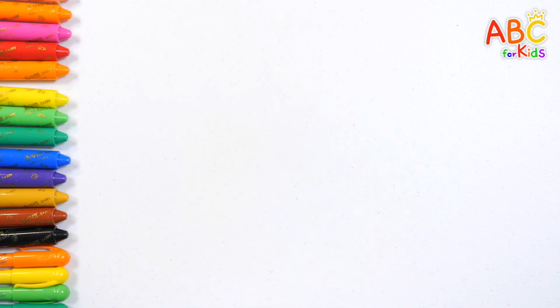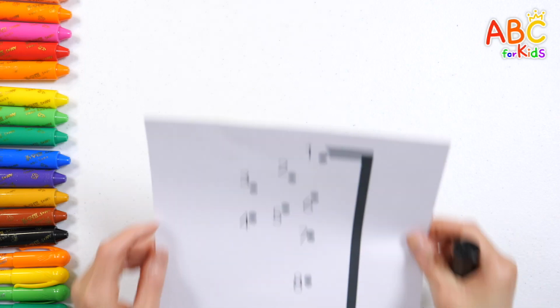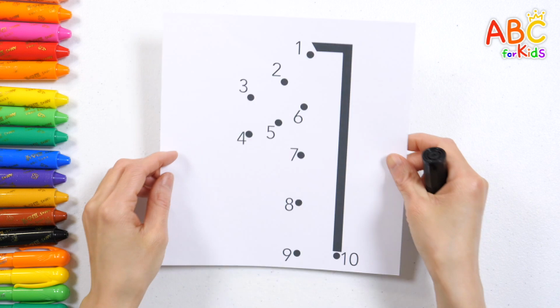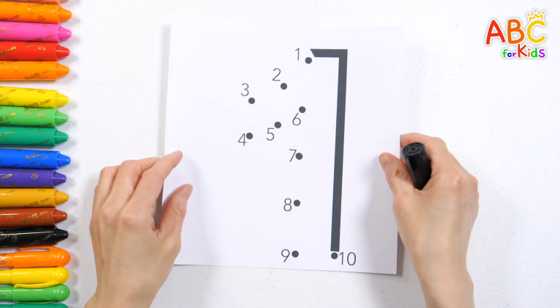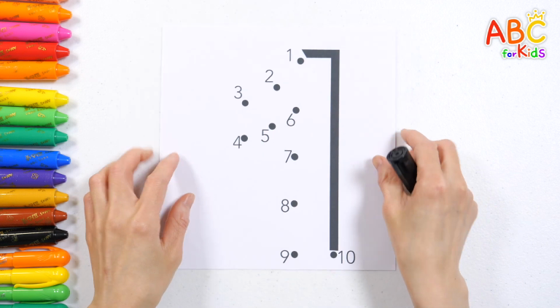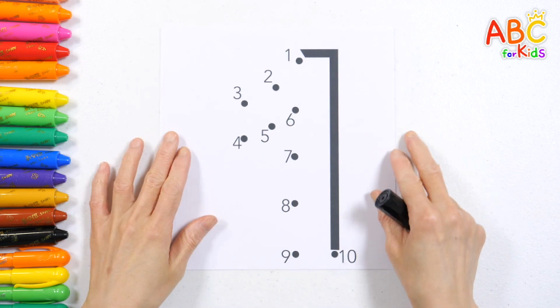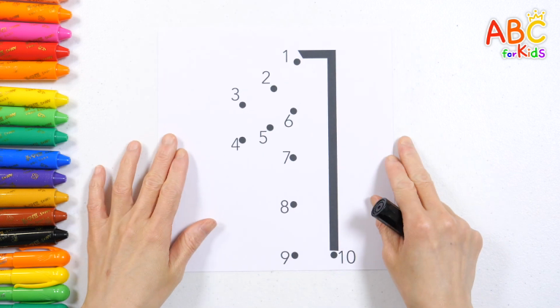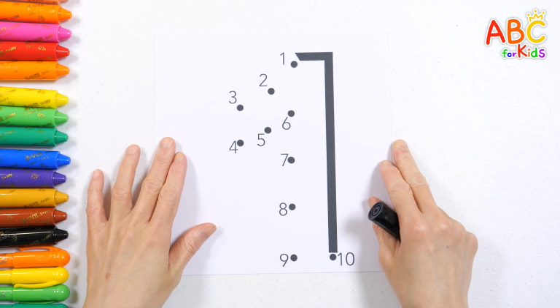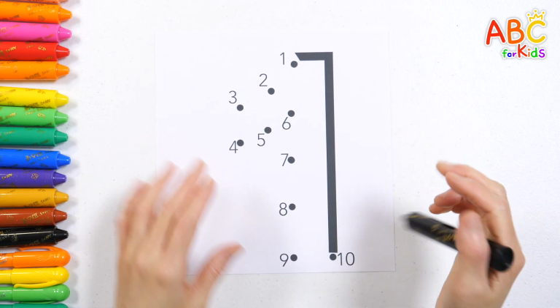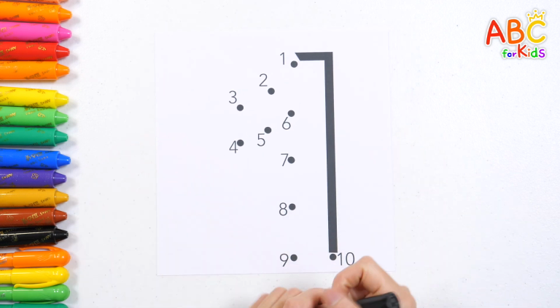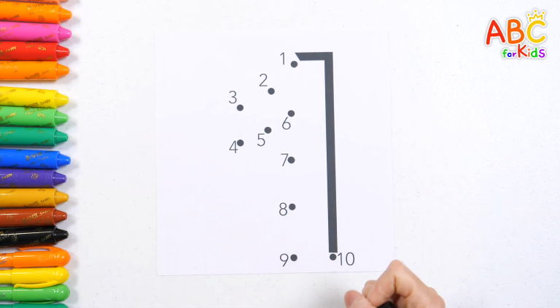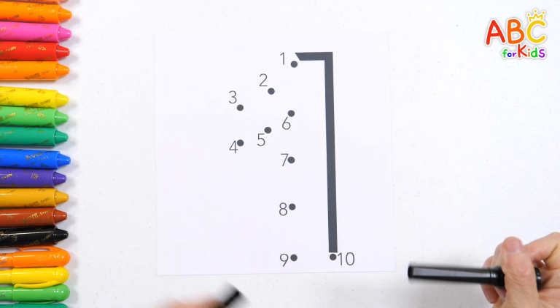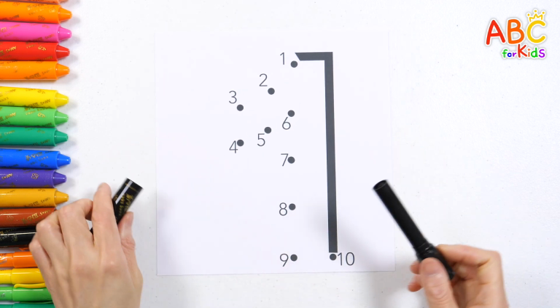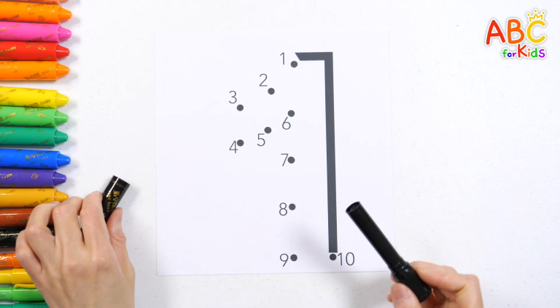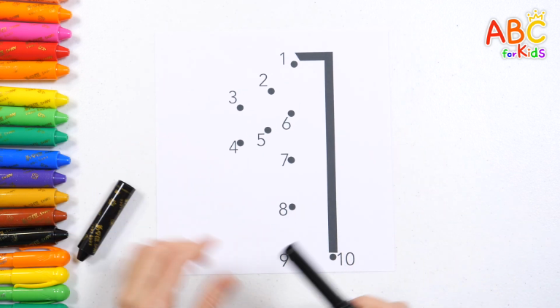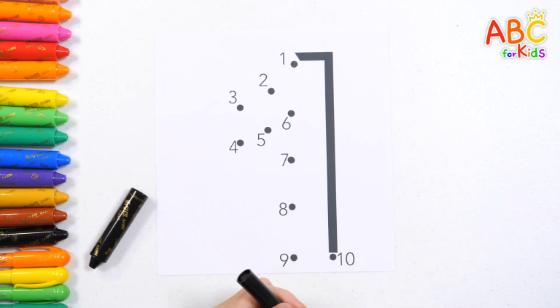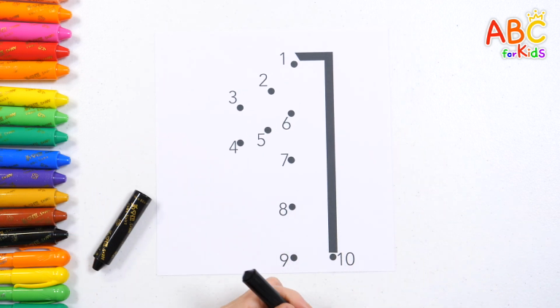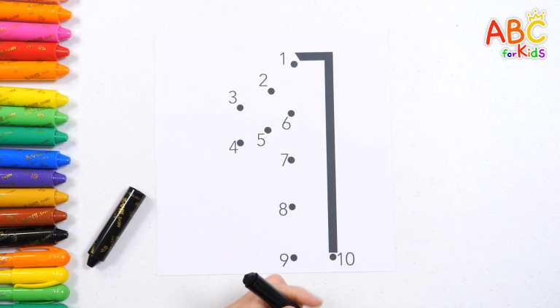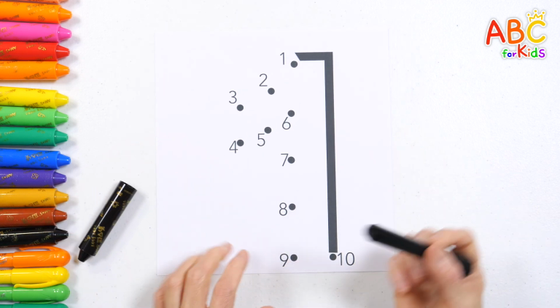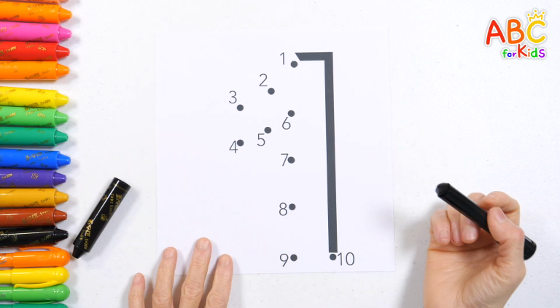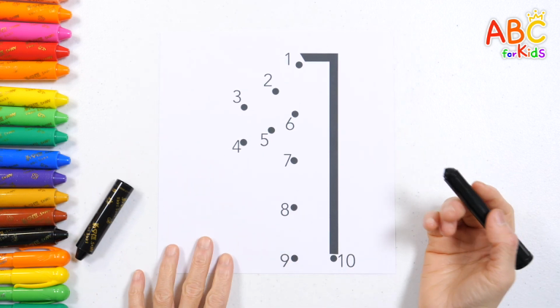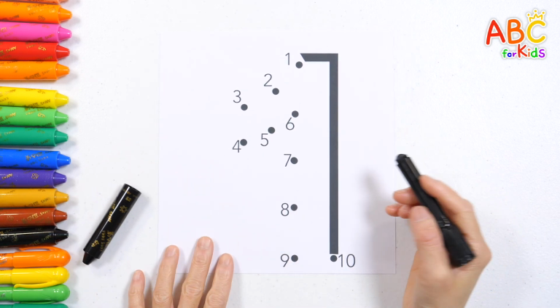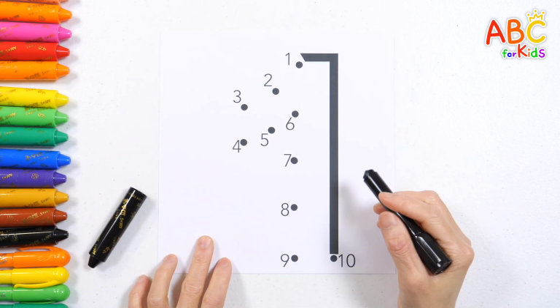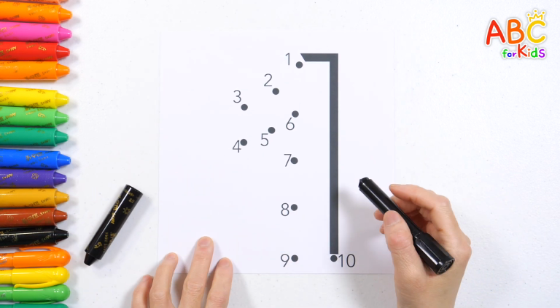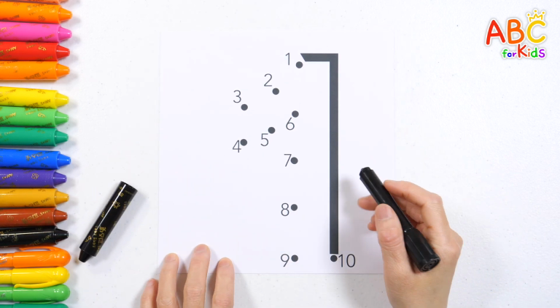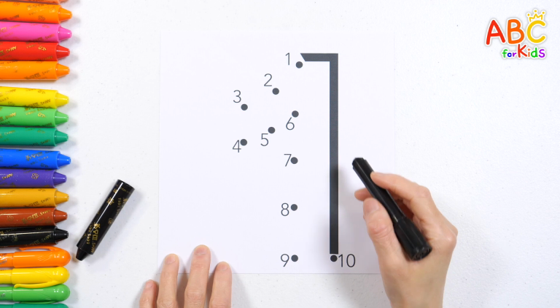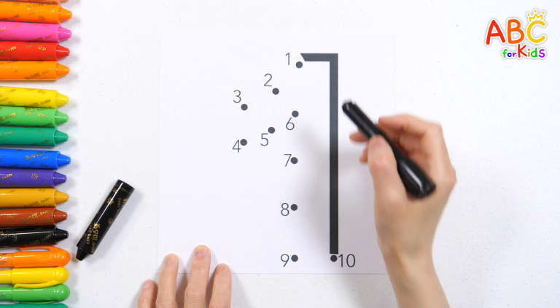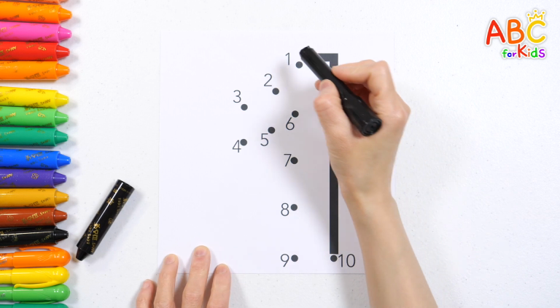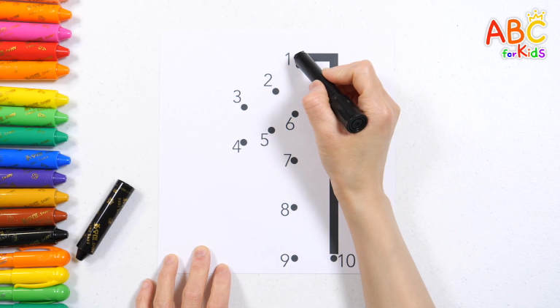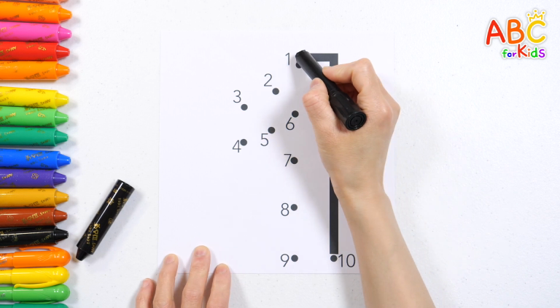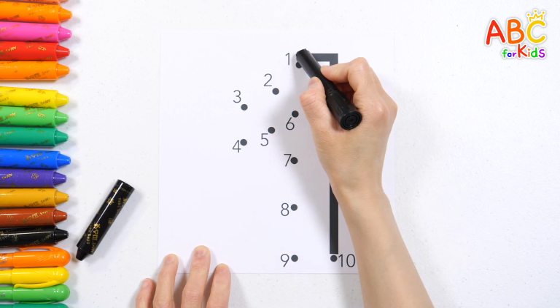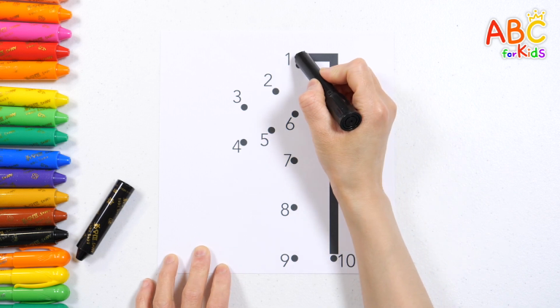Clap your hands, stomp your feet. Let's connect the dots from 1 to 10 in order. One.